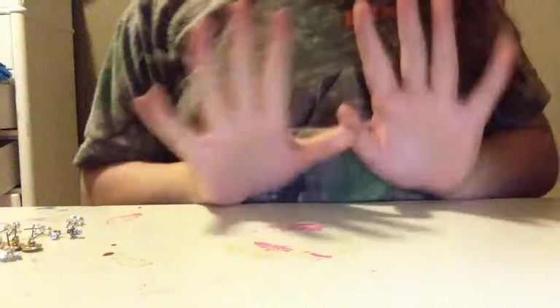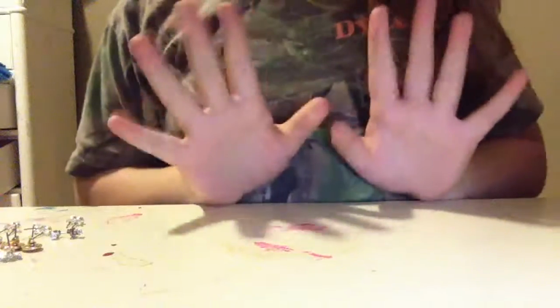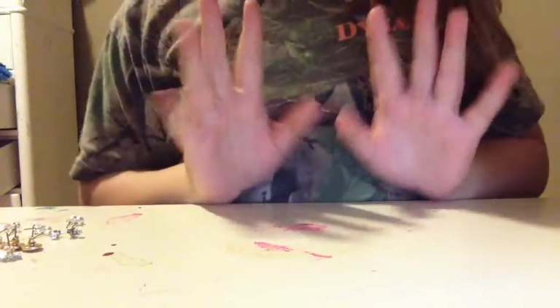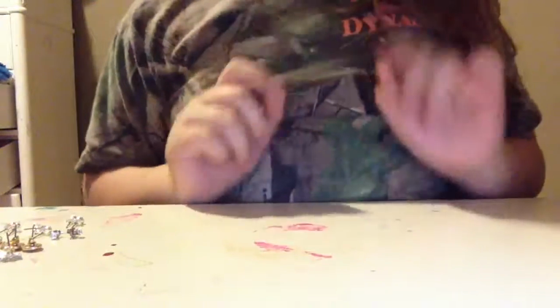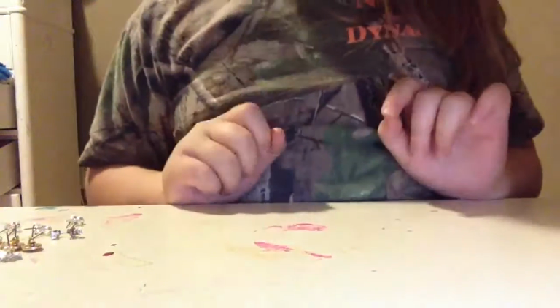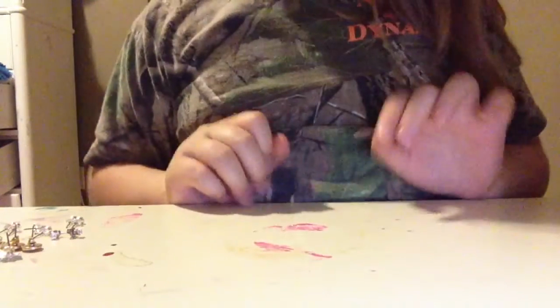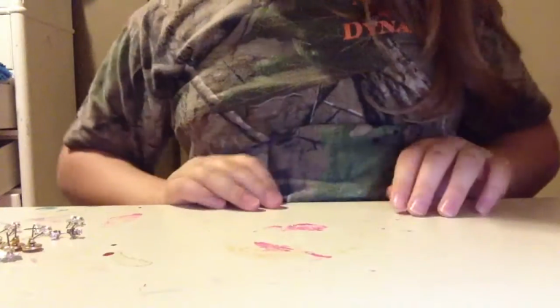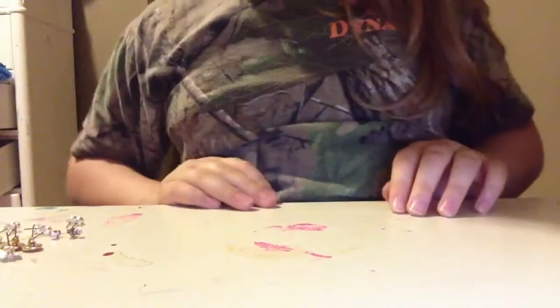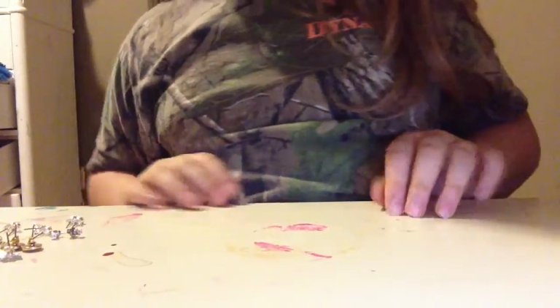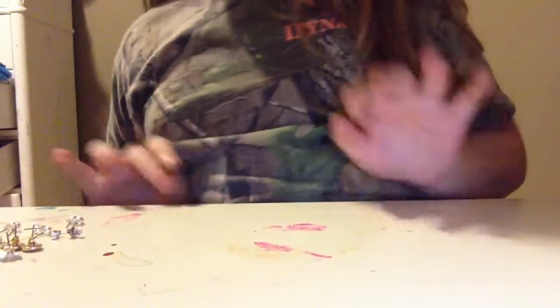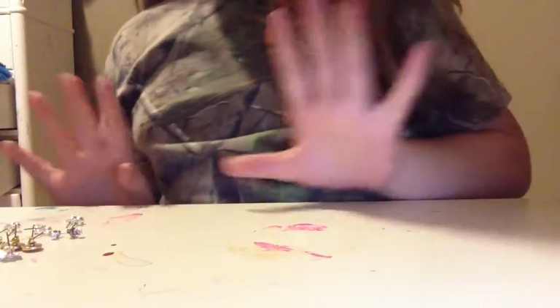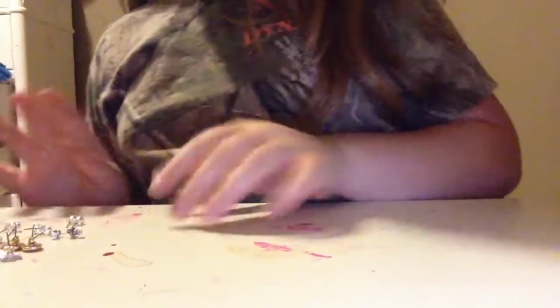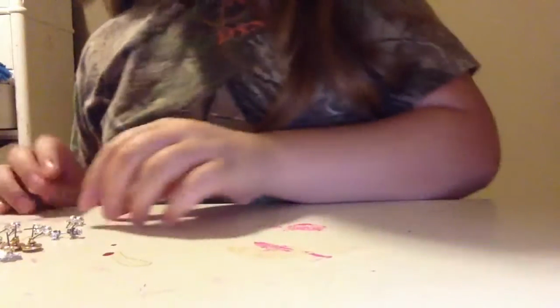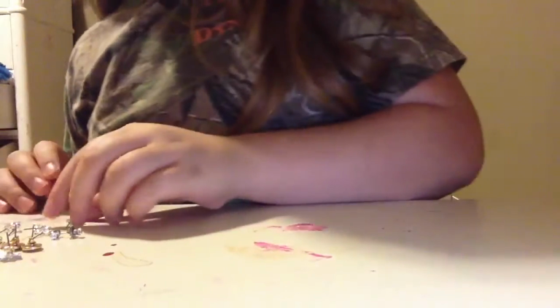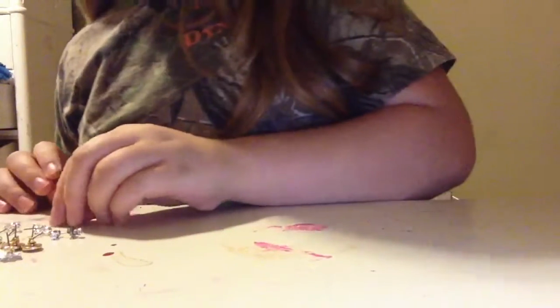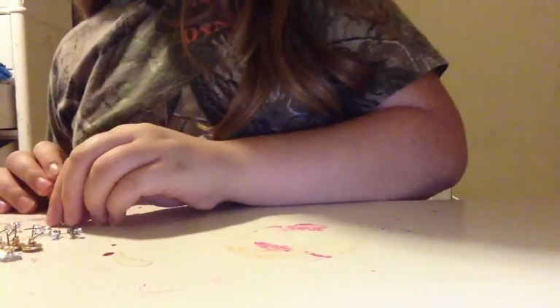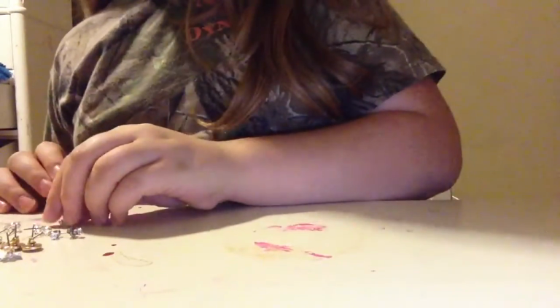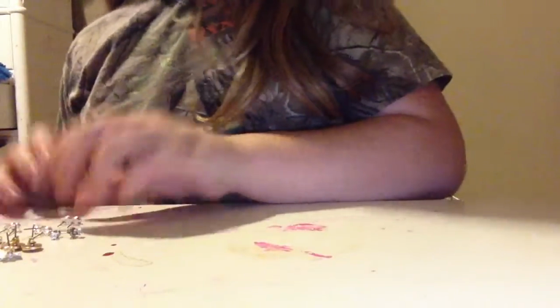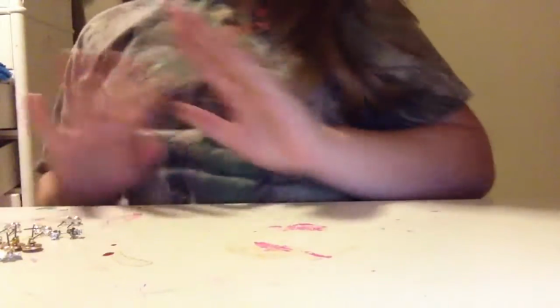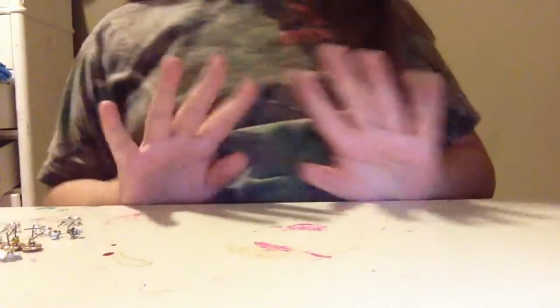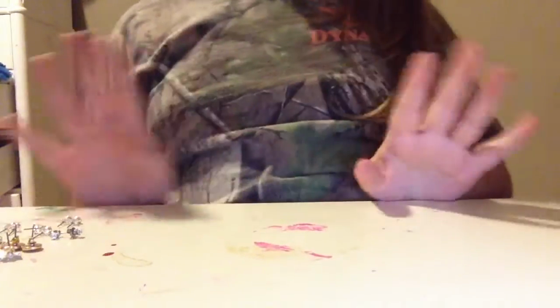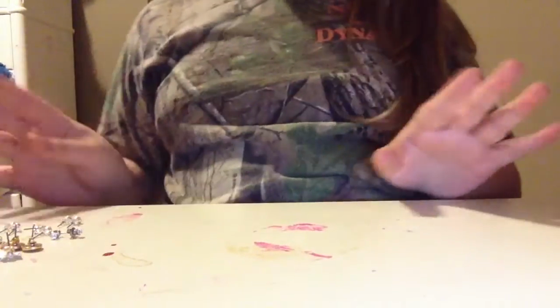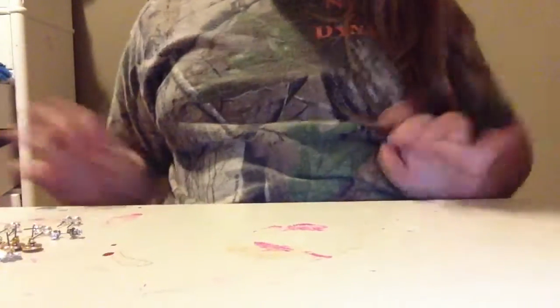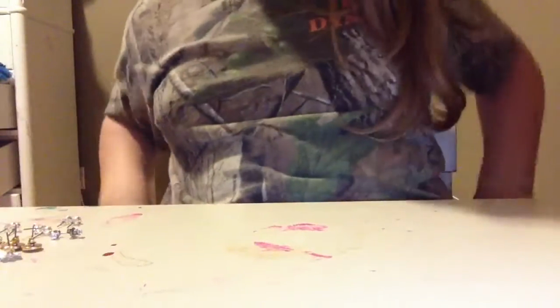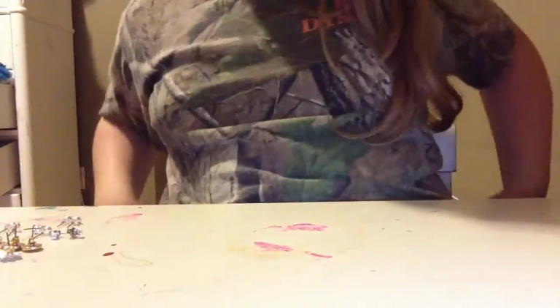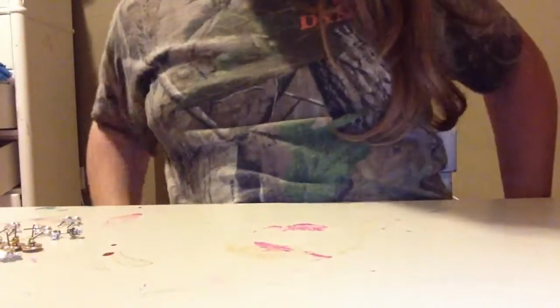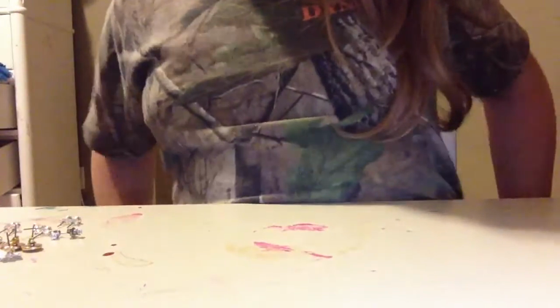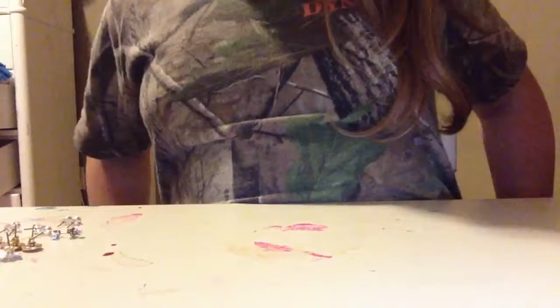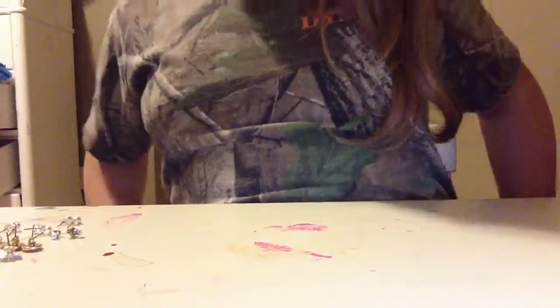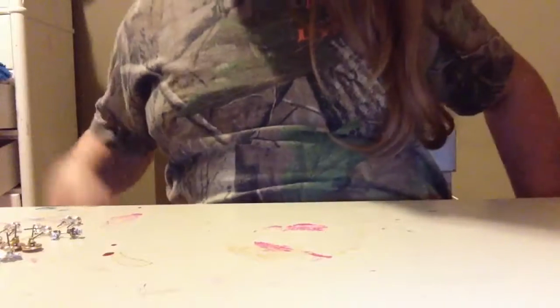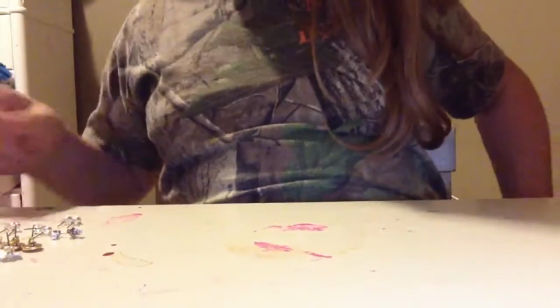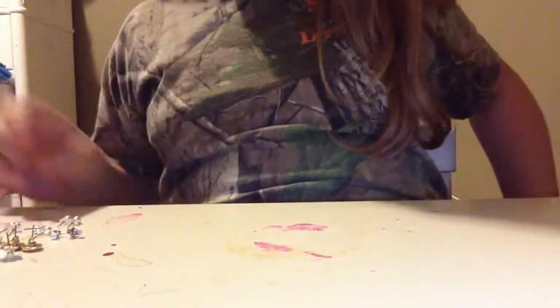Hey guys, Craftyman Craftersson here and today I'll be doing my earring collection.